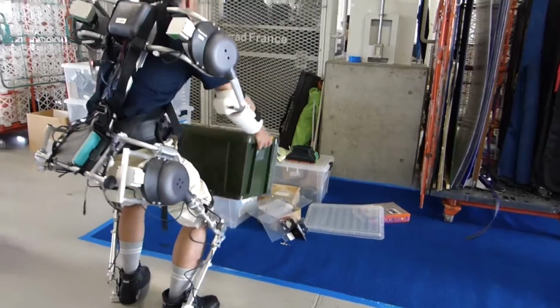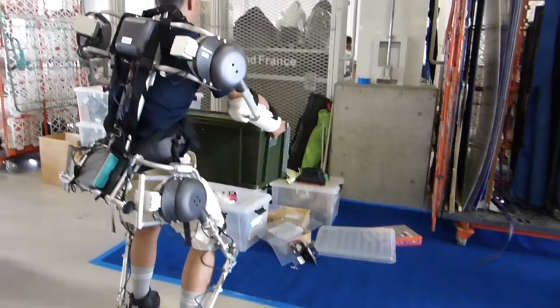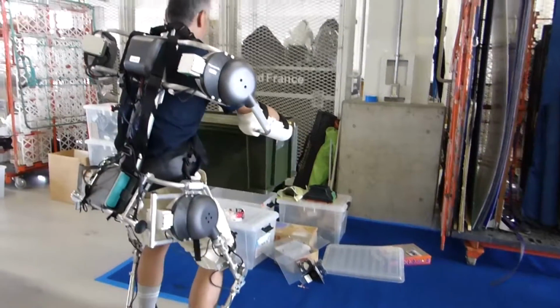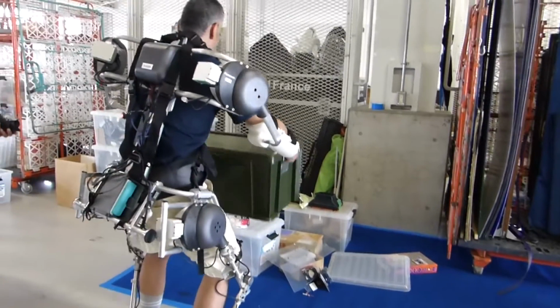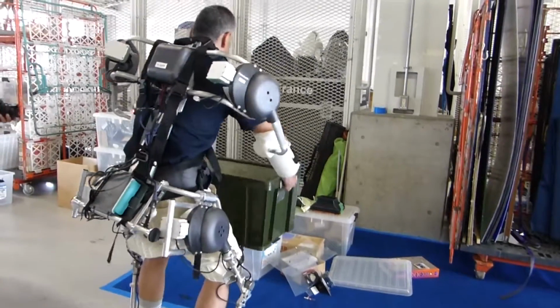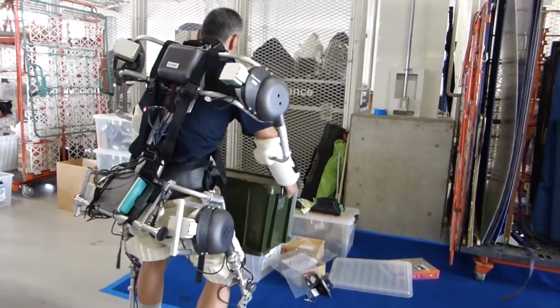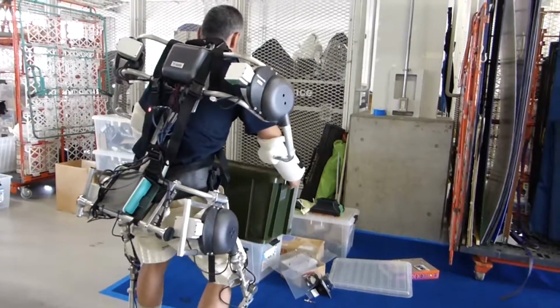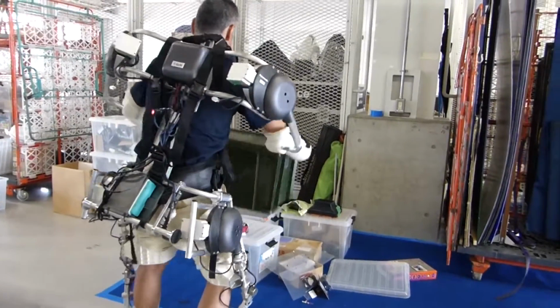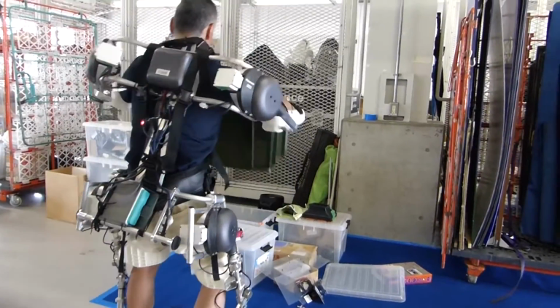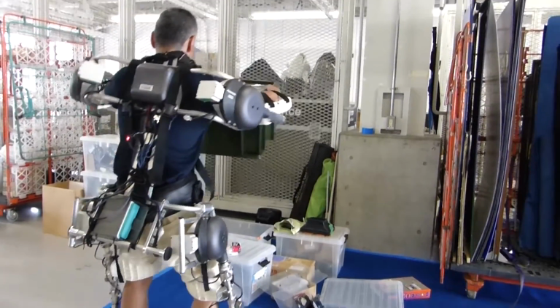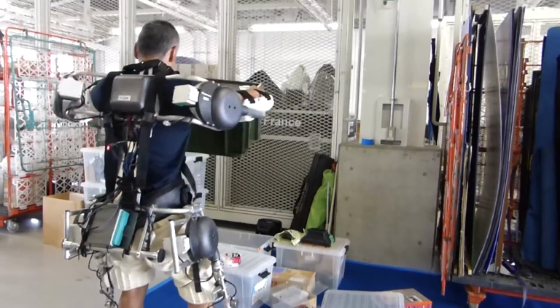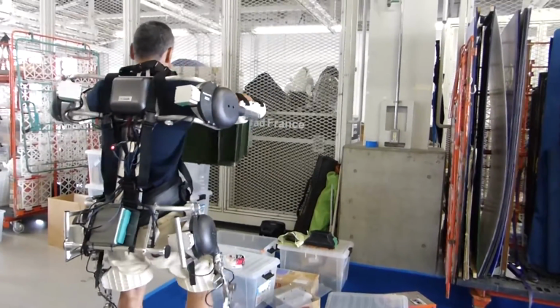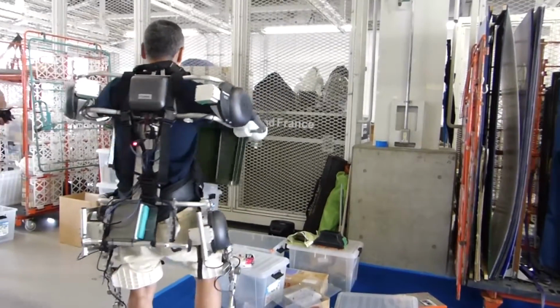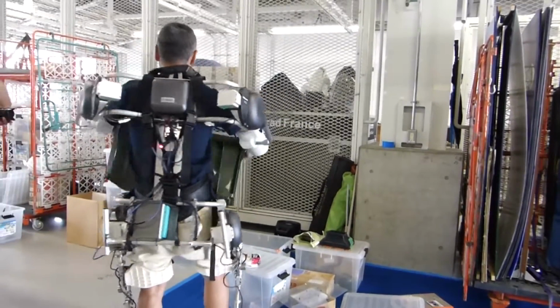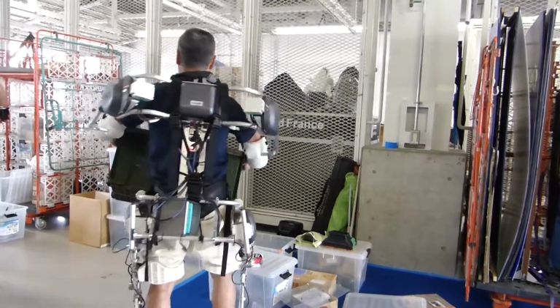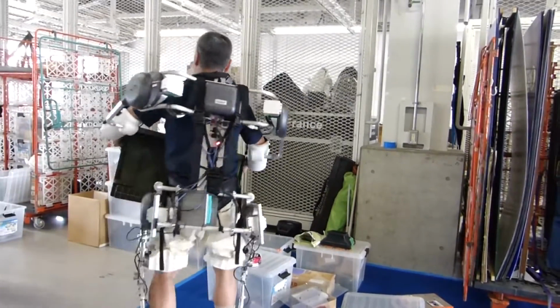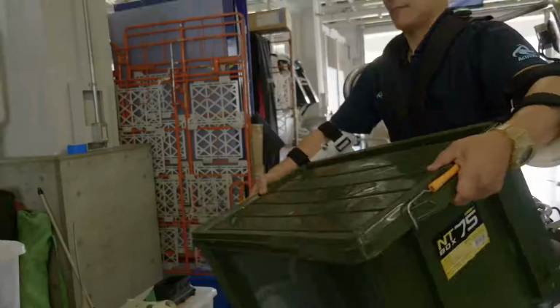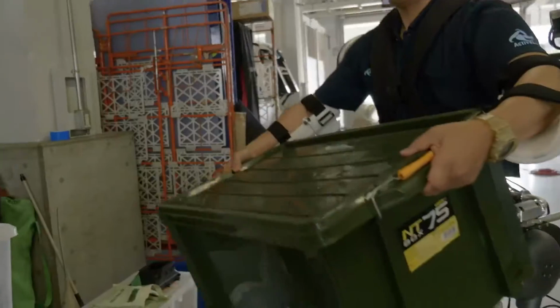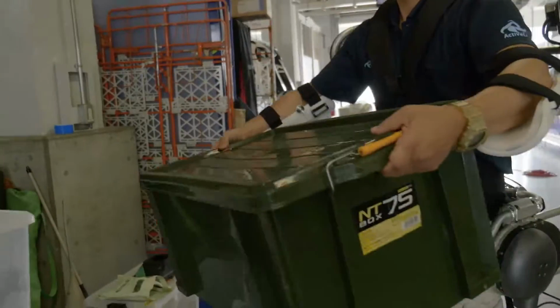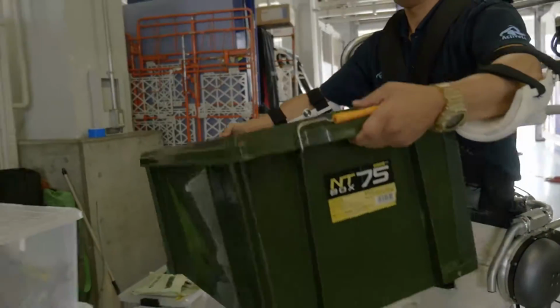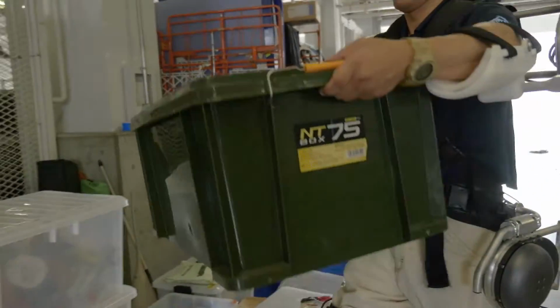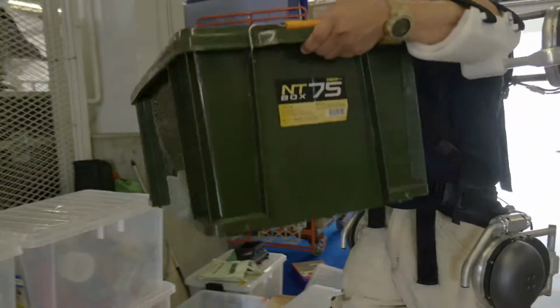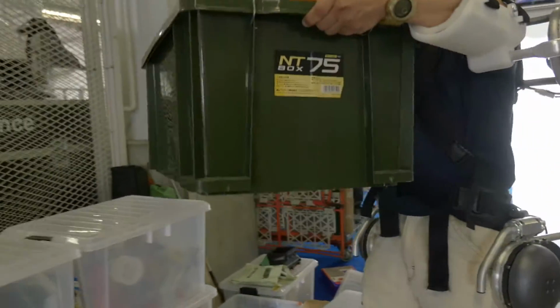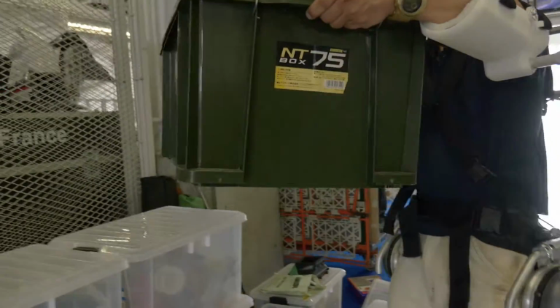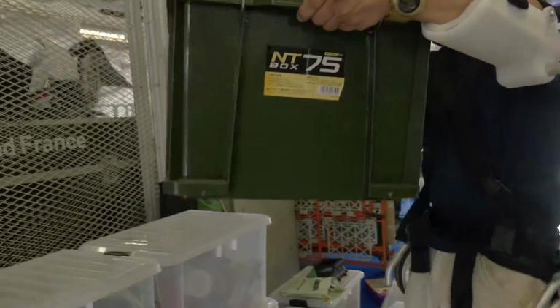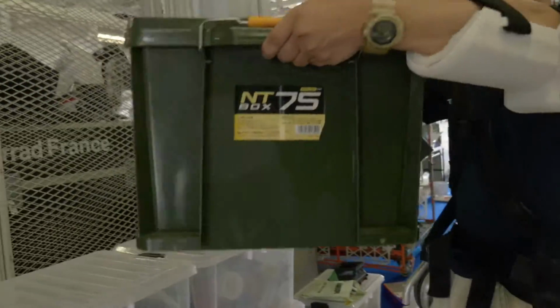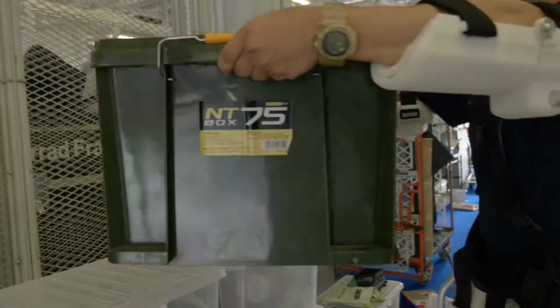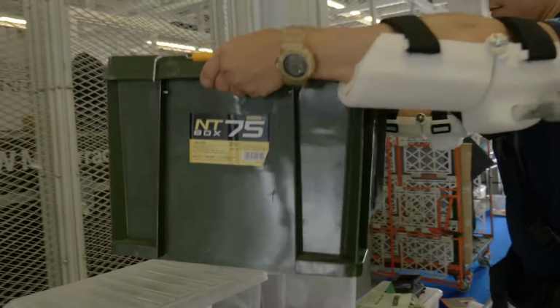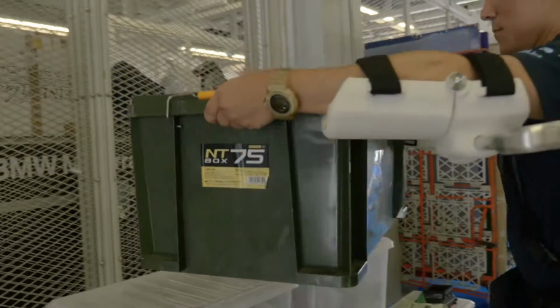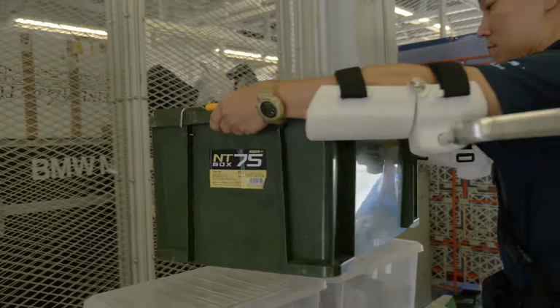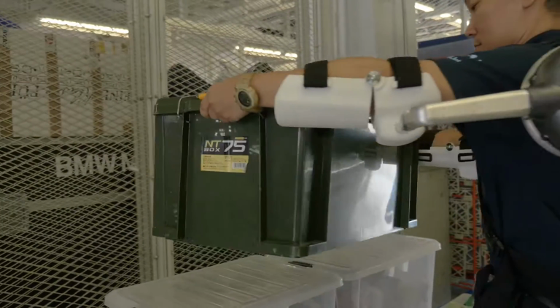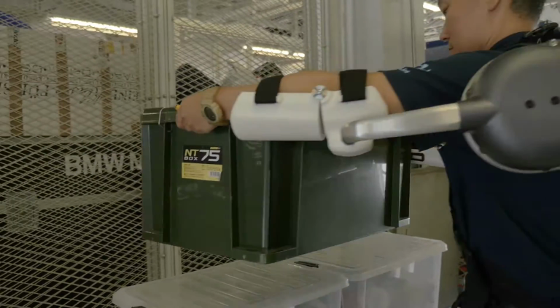In other words, this suit will help, for example, lighten the load when lifting heavy objects.